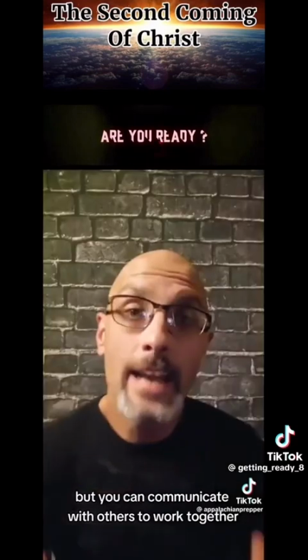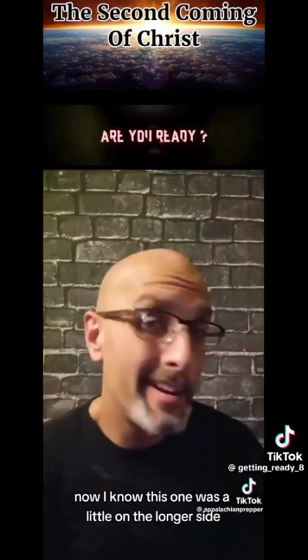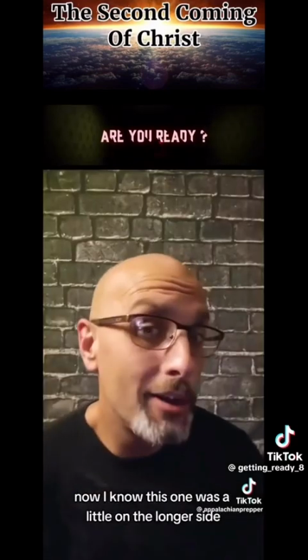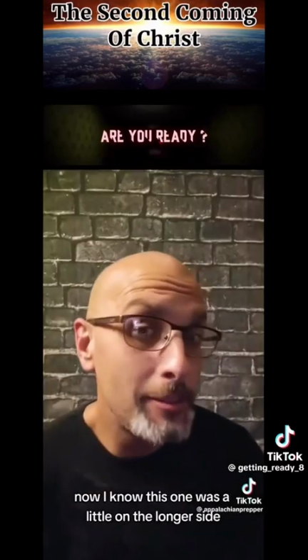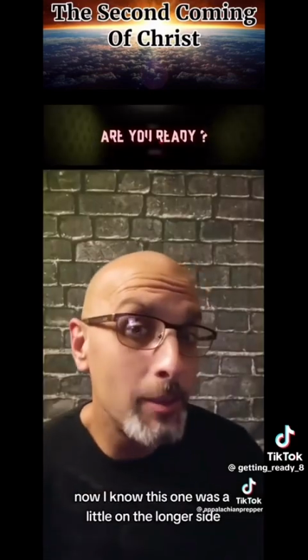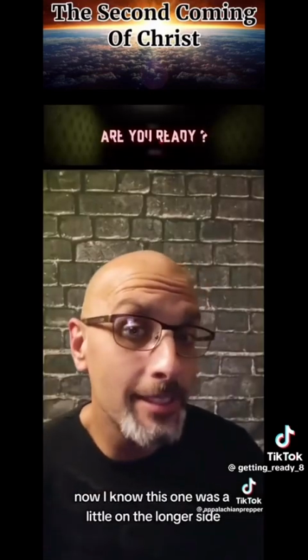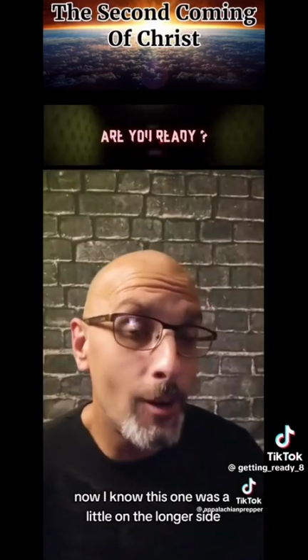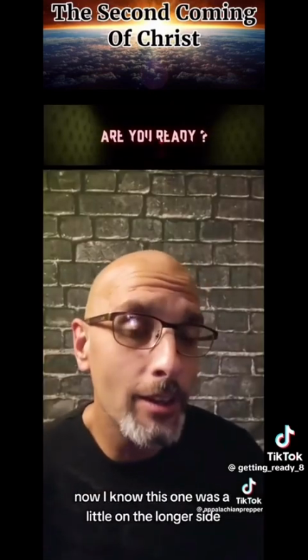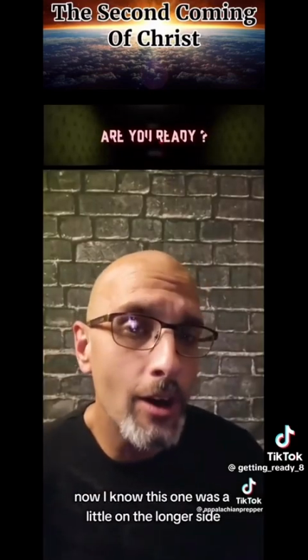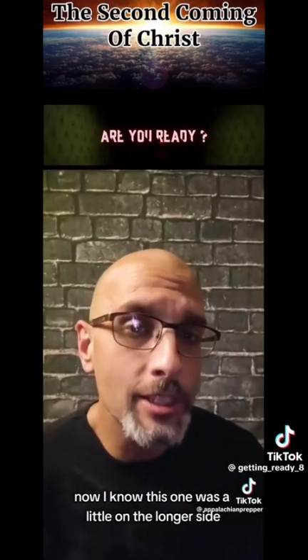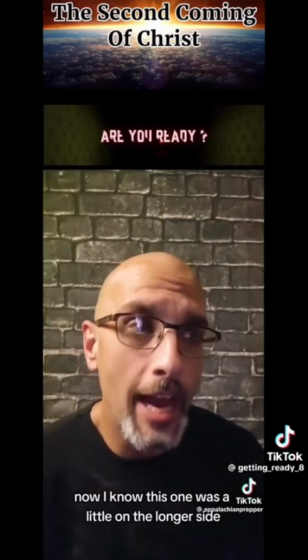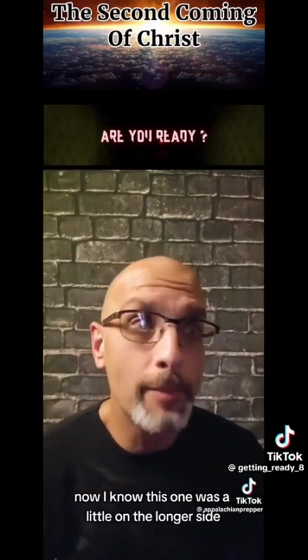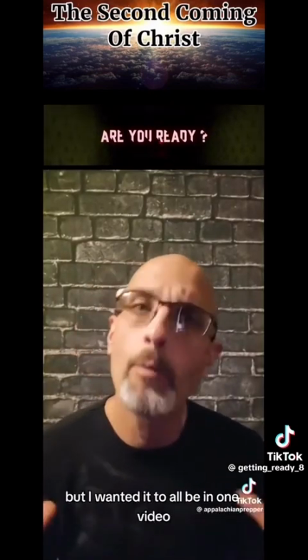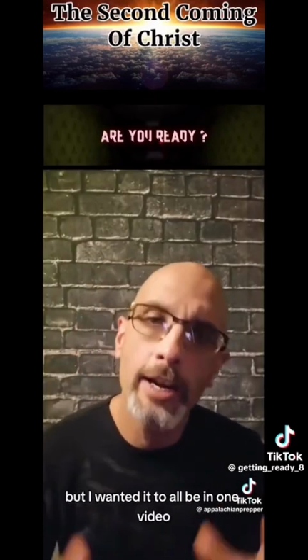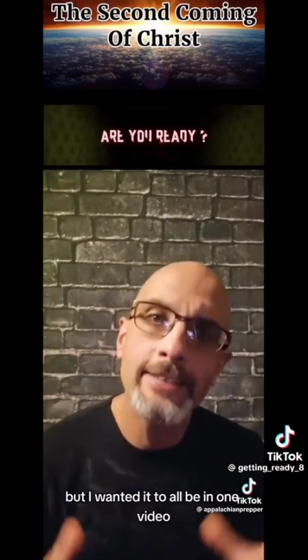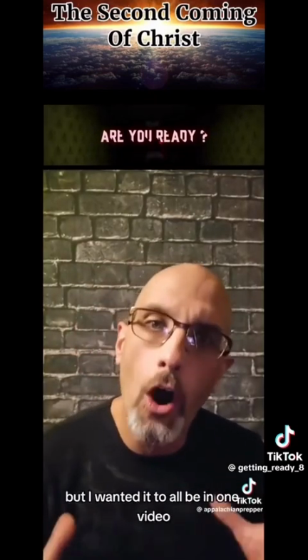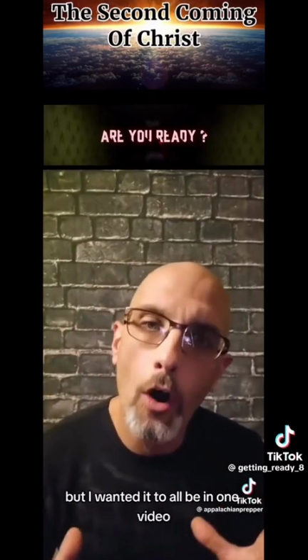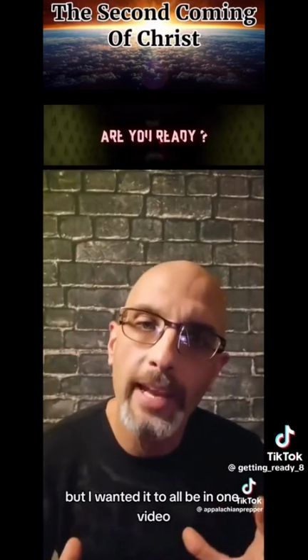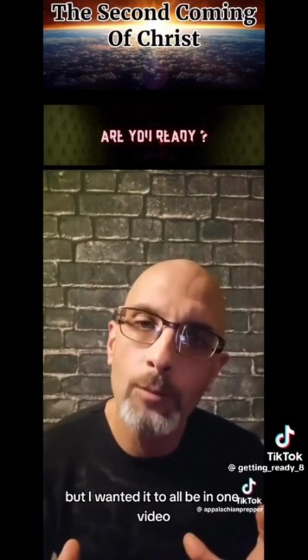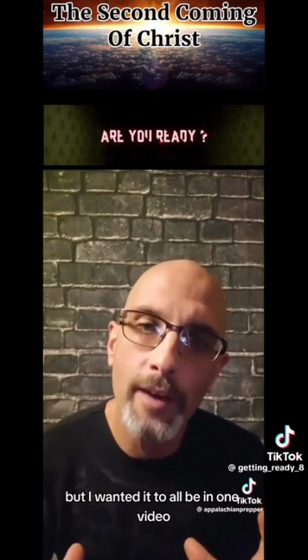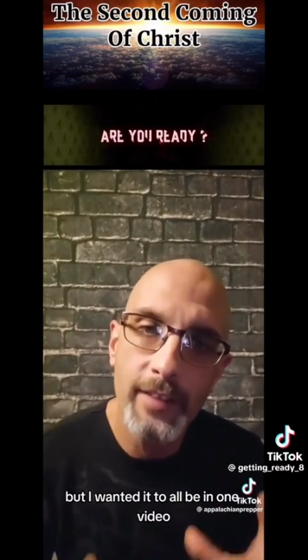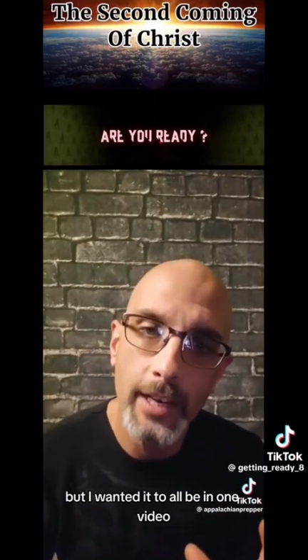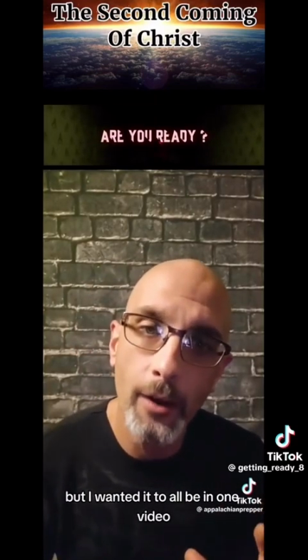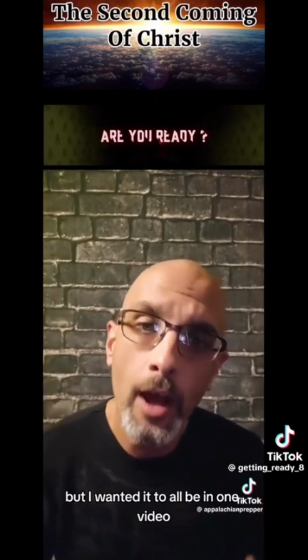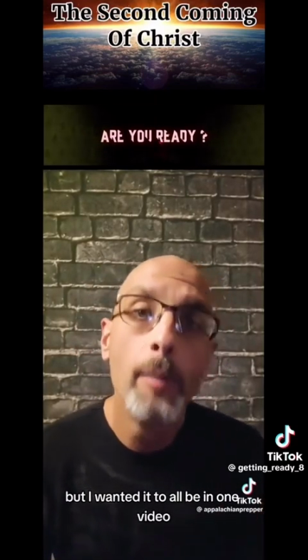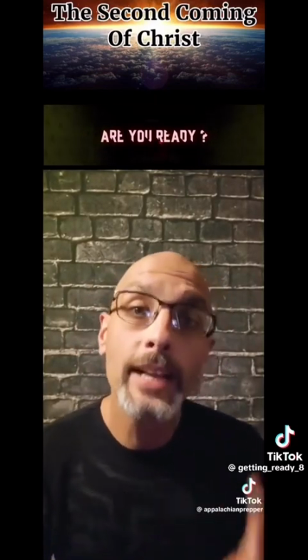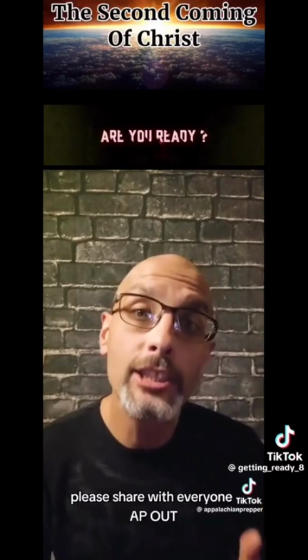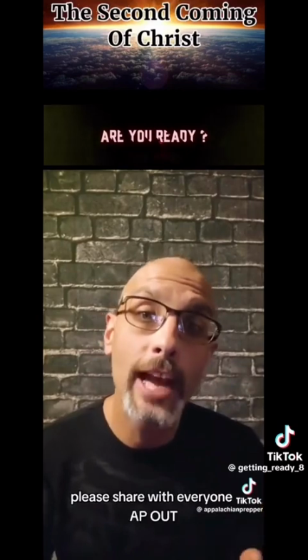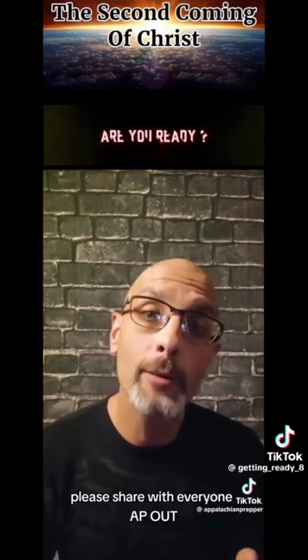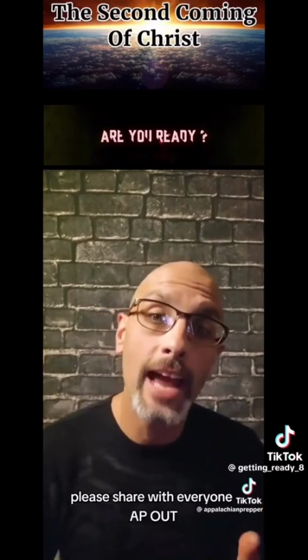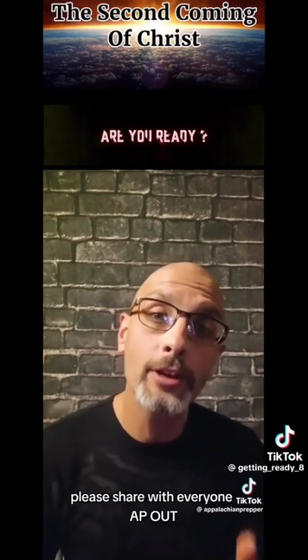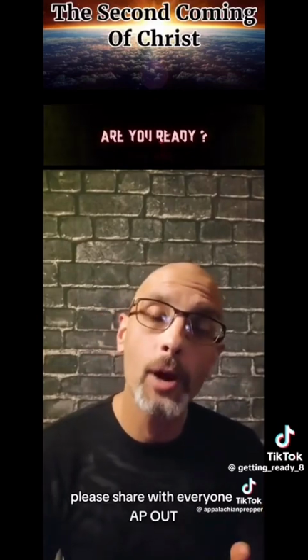I know this one was a little on the longer side, but I wanted it all to be in one video. Please share with everyone.